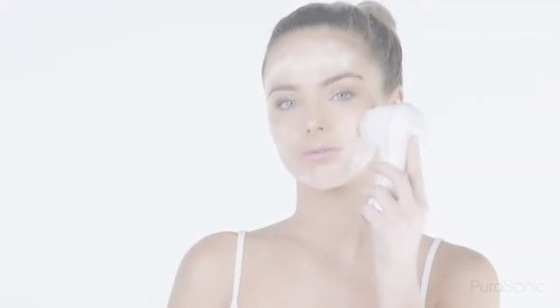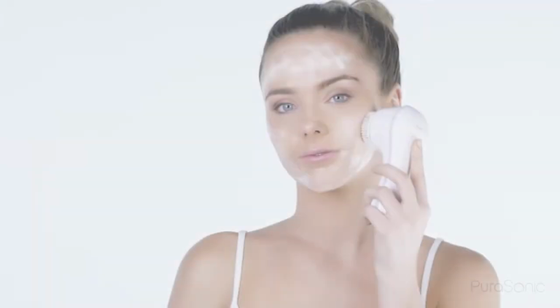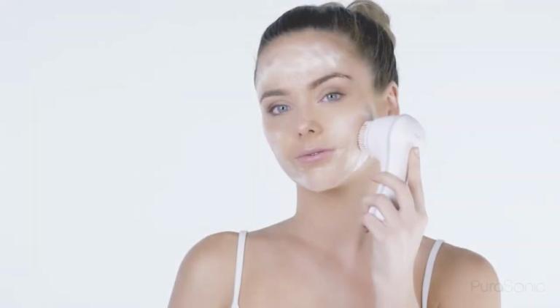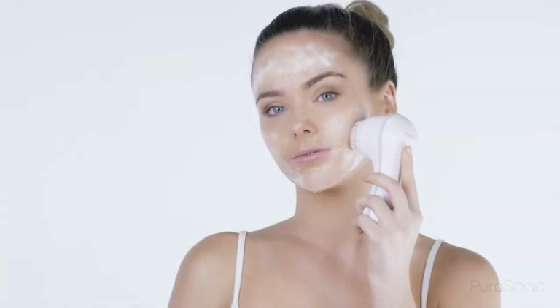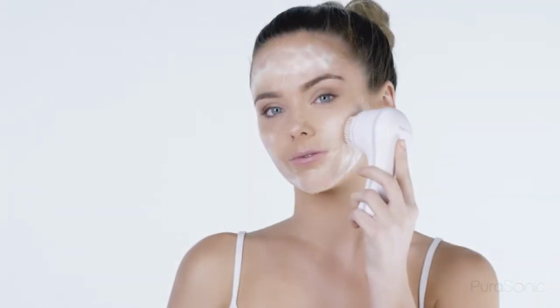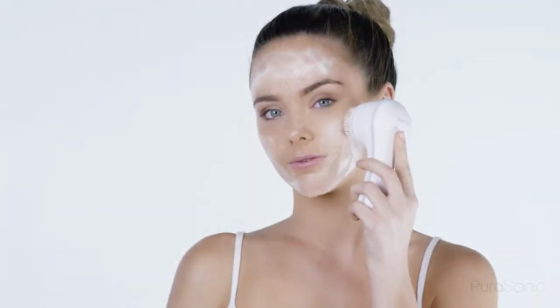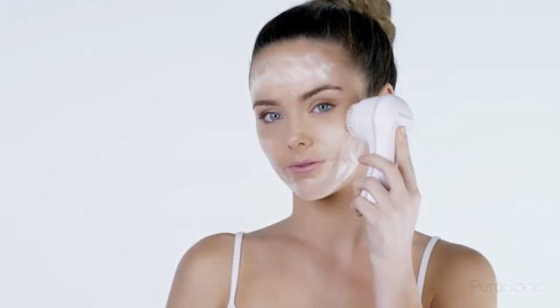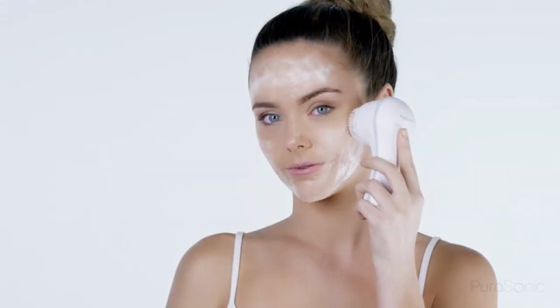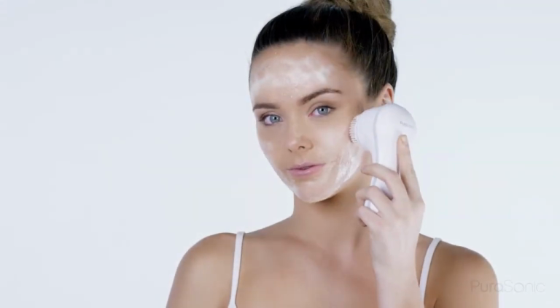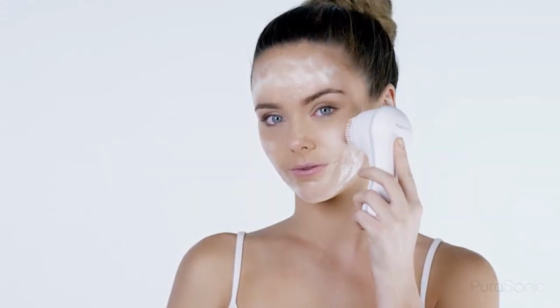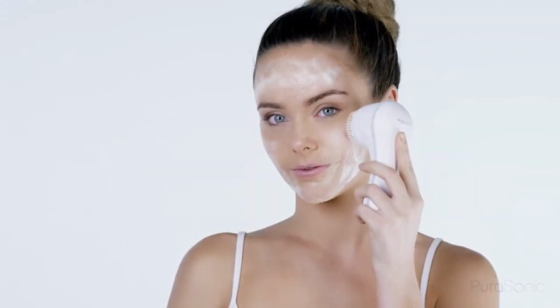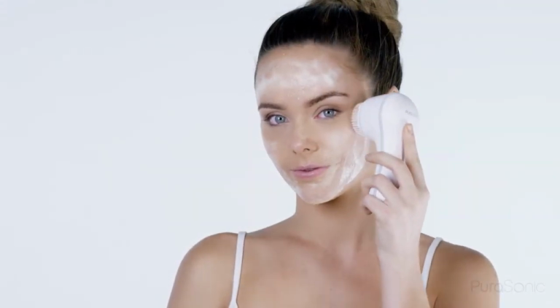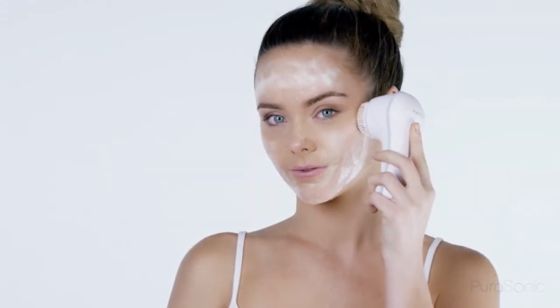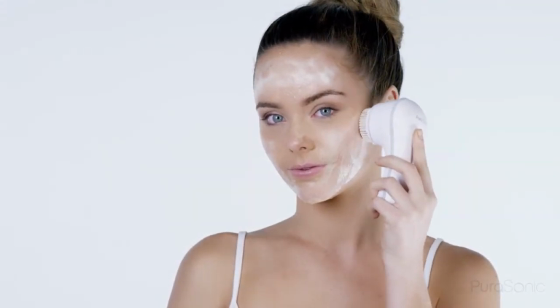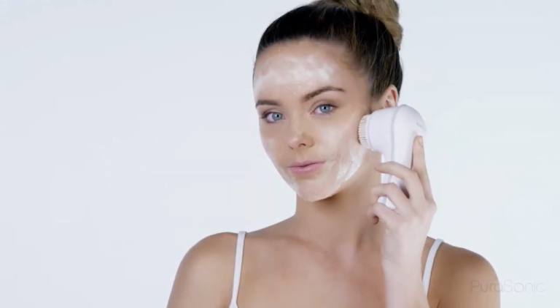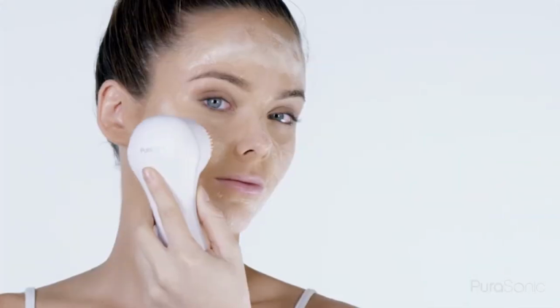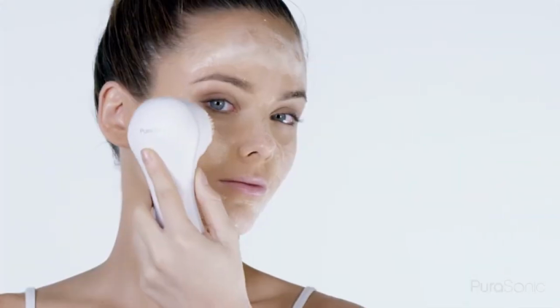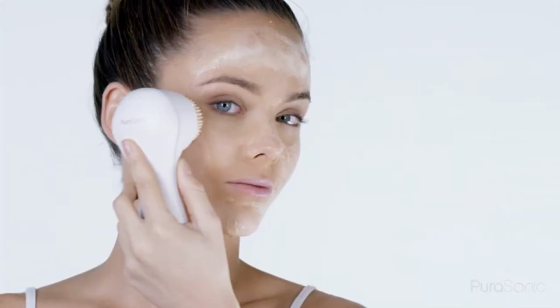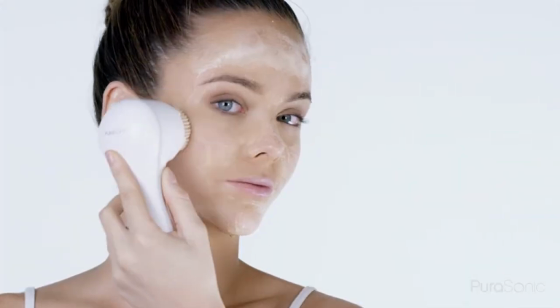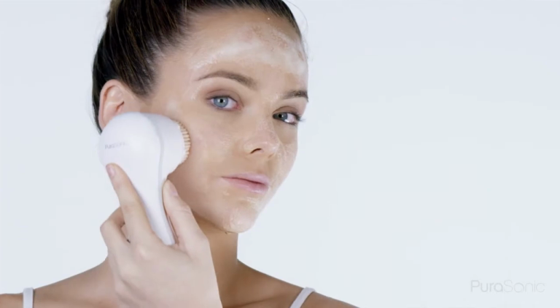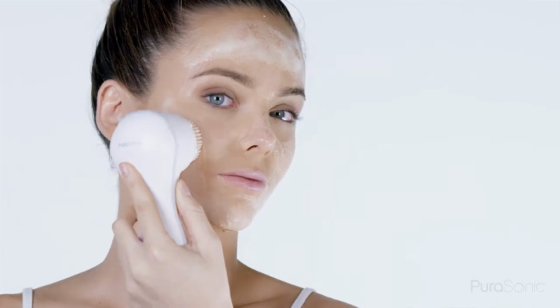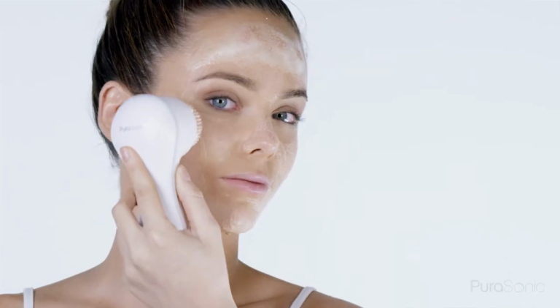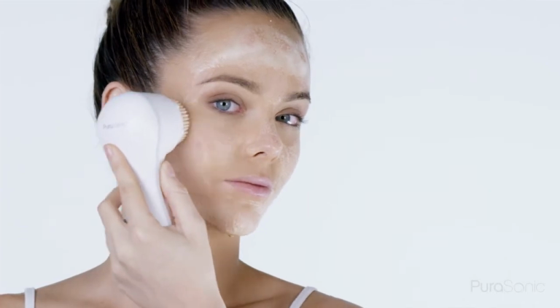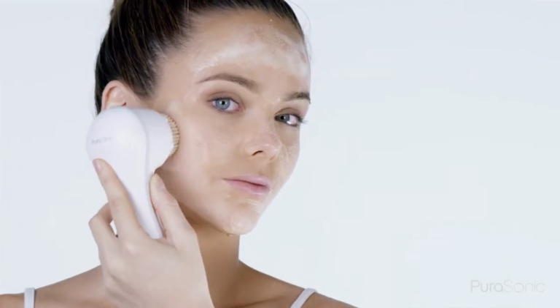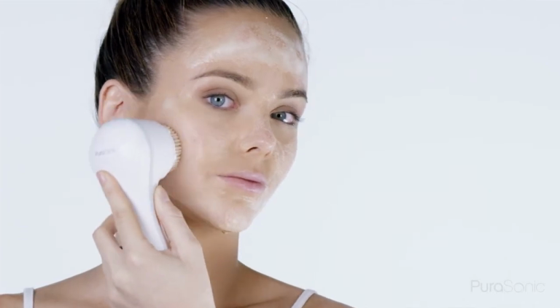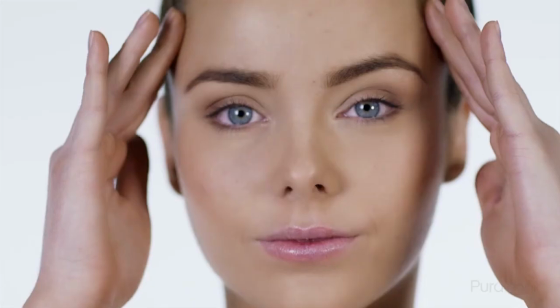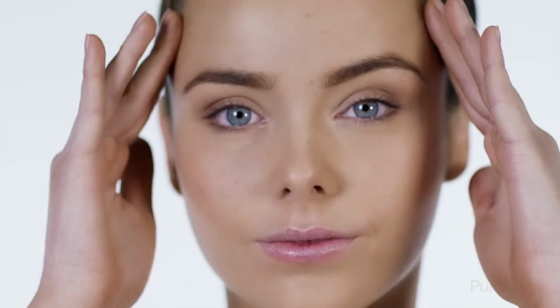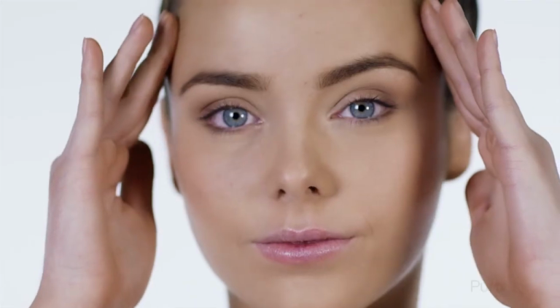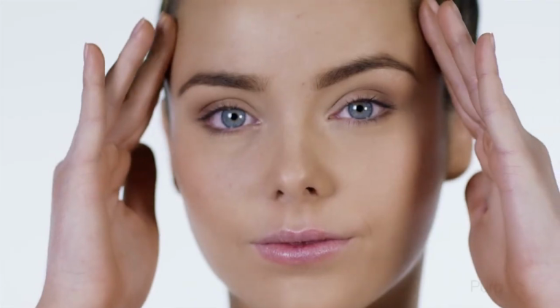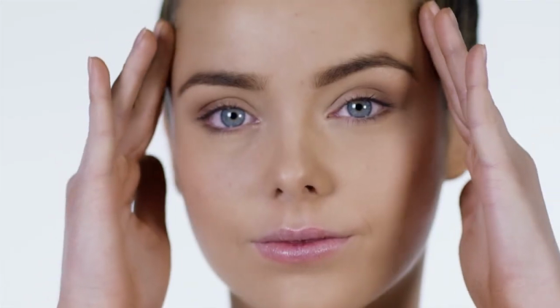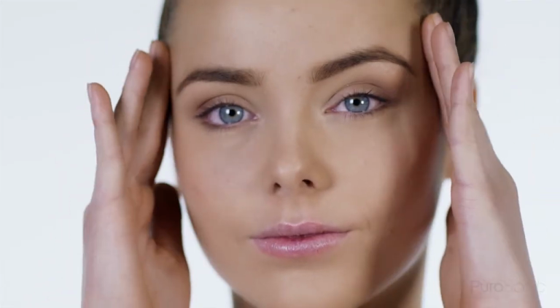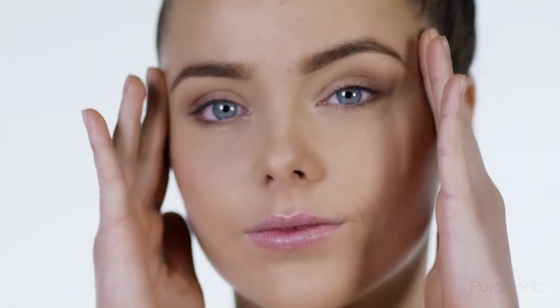Move through each part of the face in gentle circular motions. Be careful not to apply too much pressure and let the Purisonic do its job.